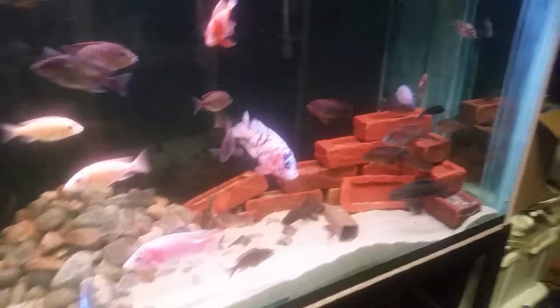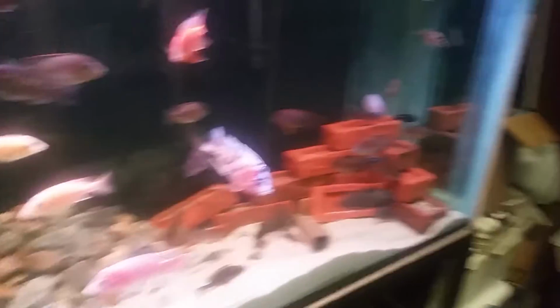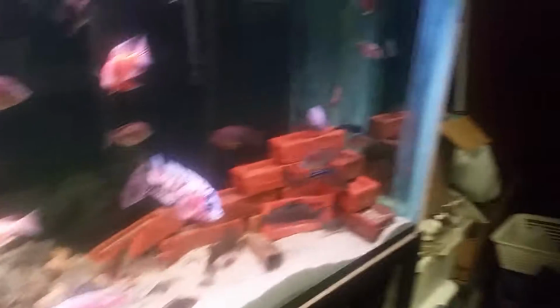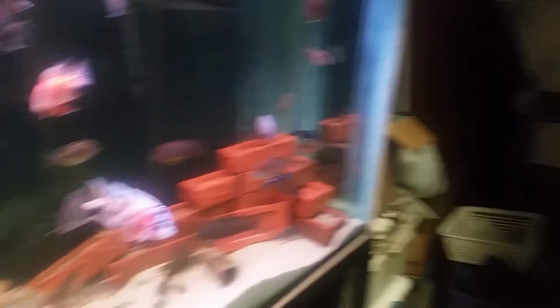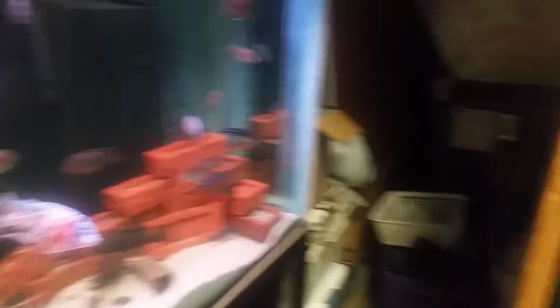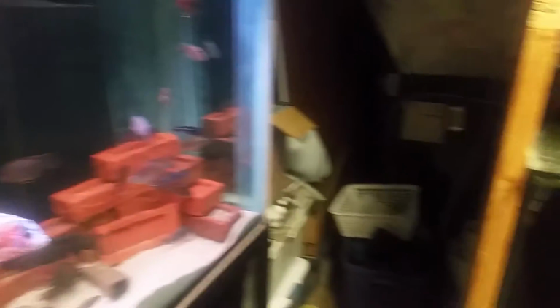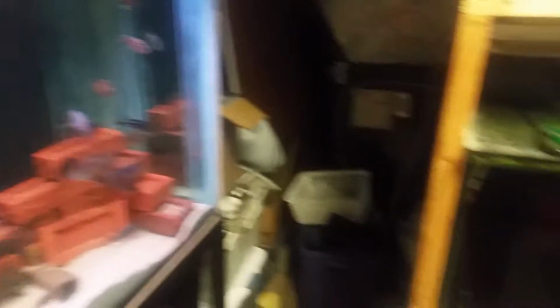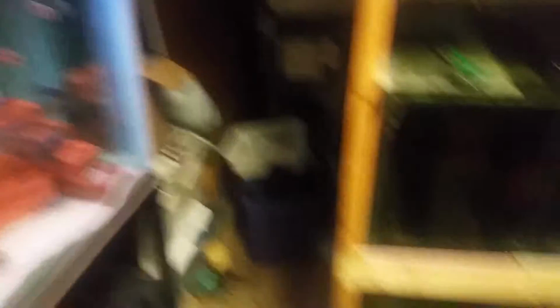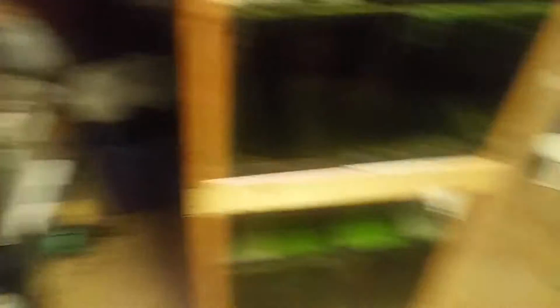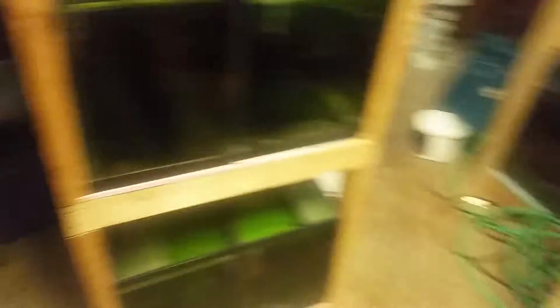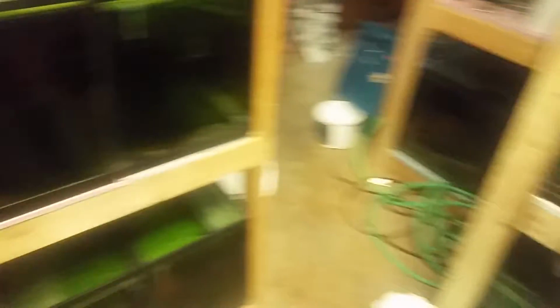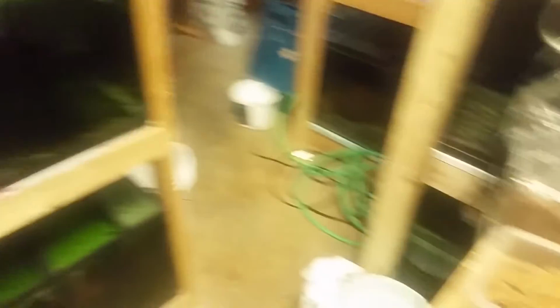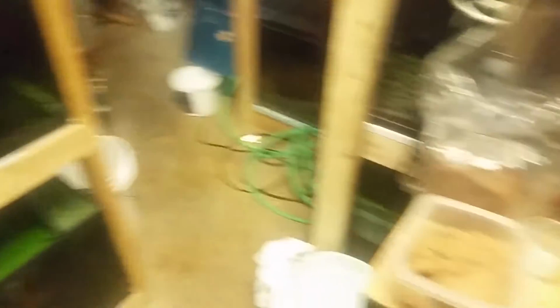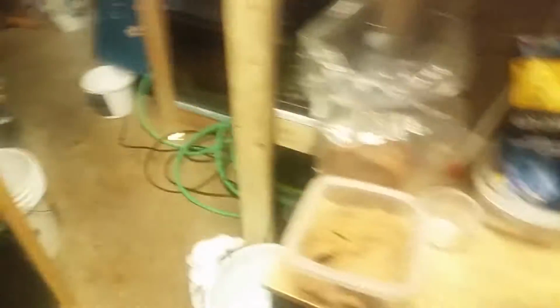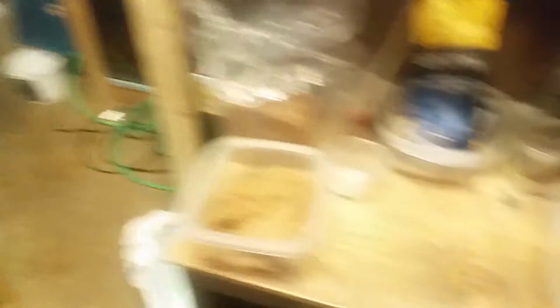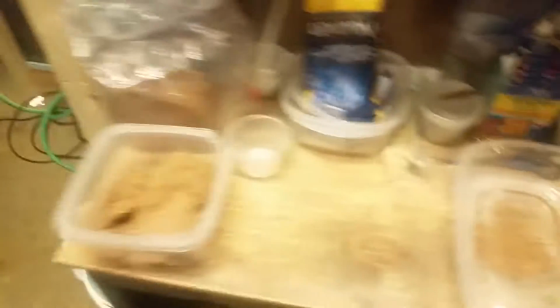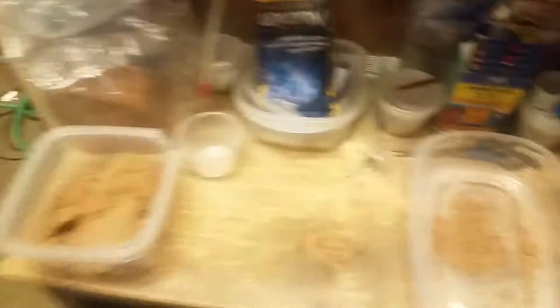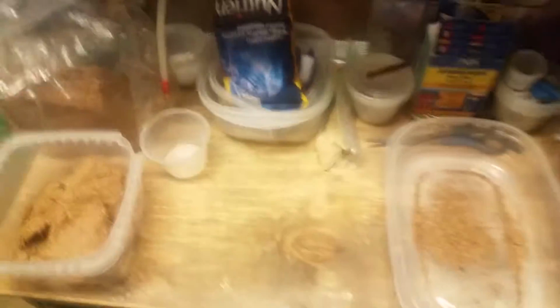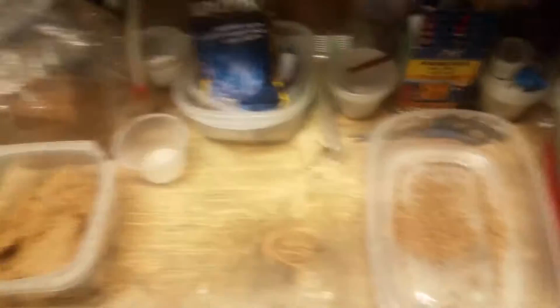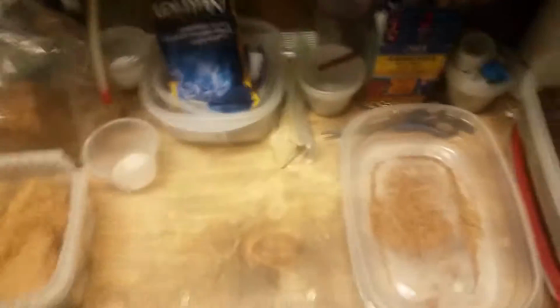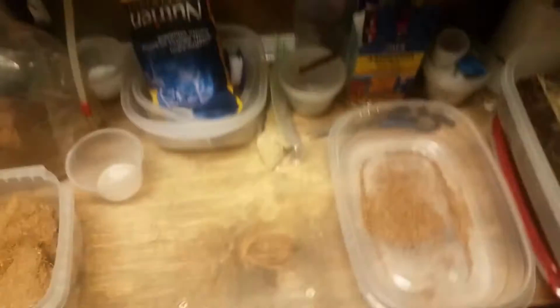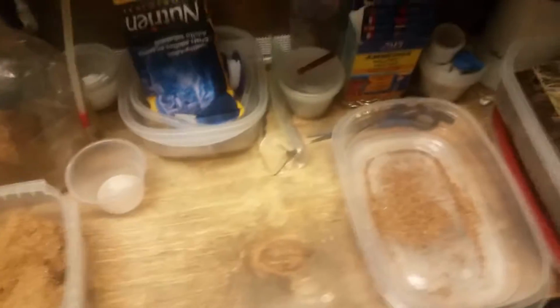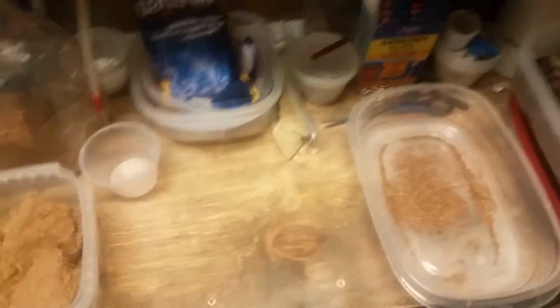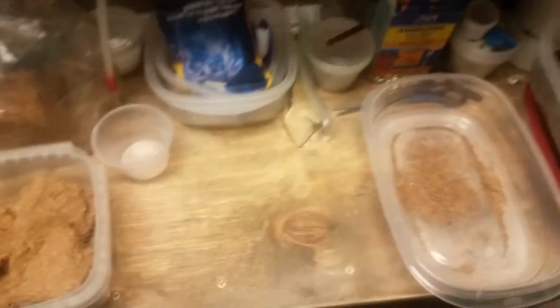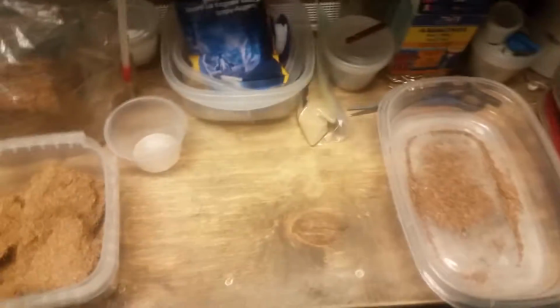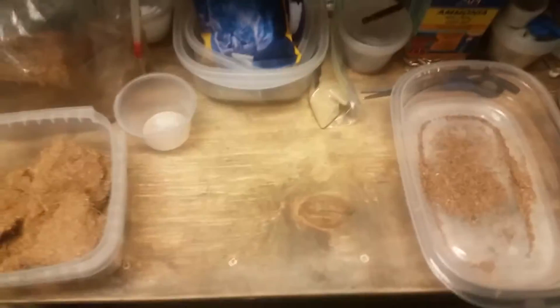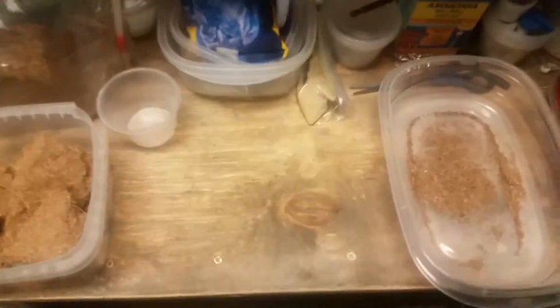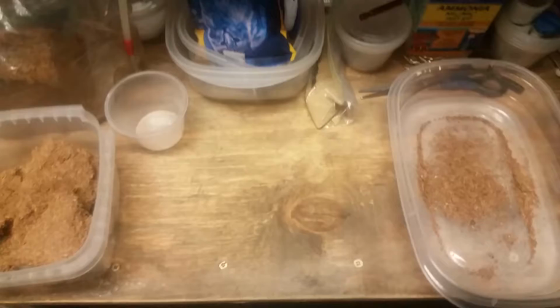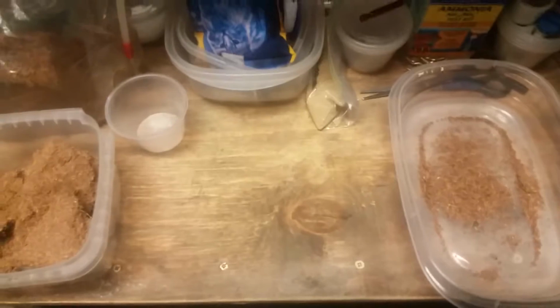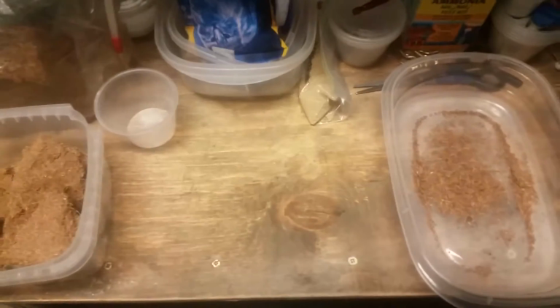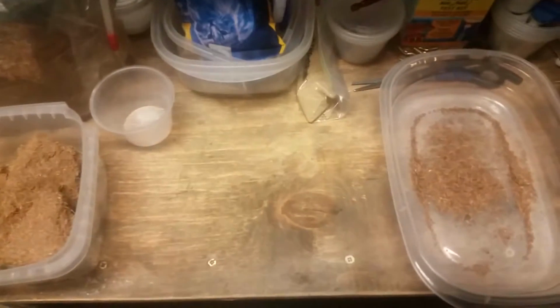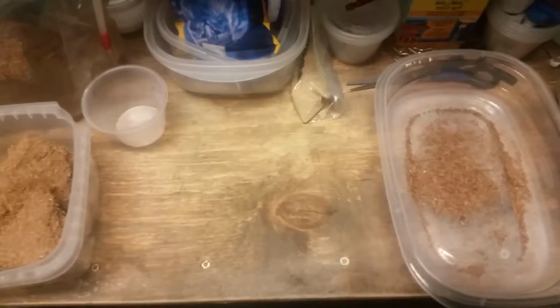What's up YouTube, we're back in the fish room. This time we're going to be doing a grindal worm culture and how I keep them.